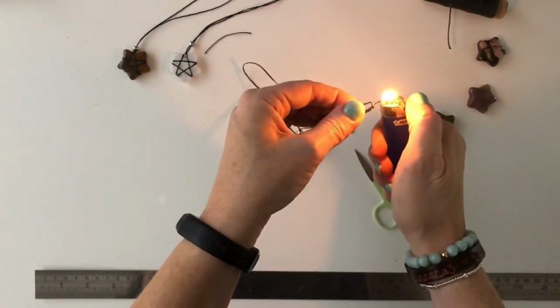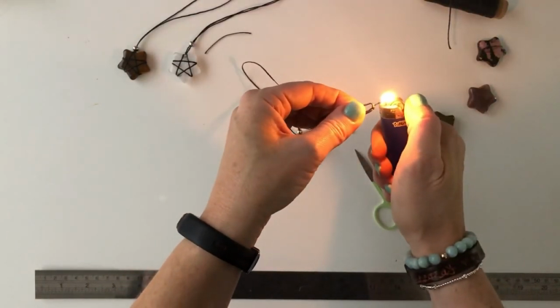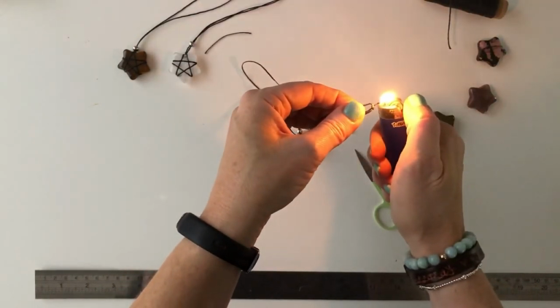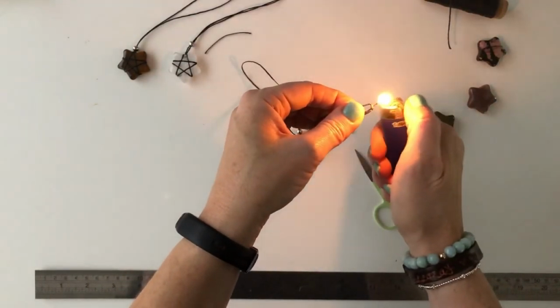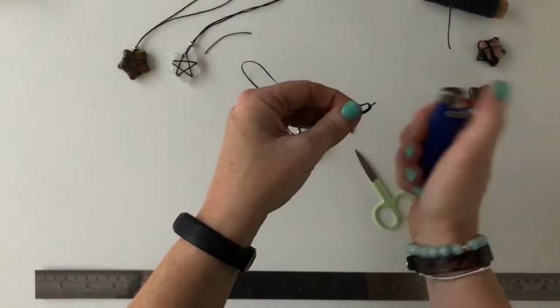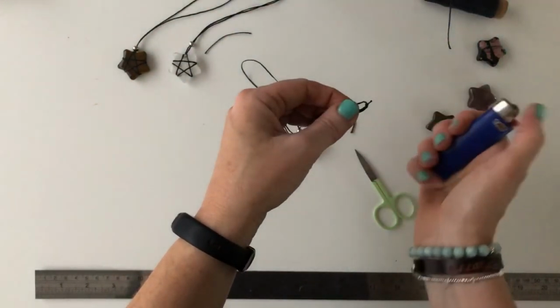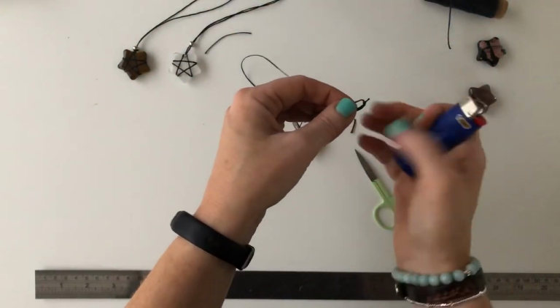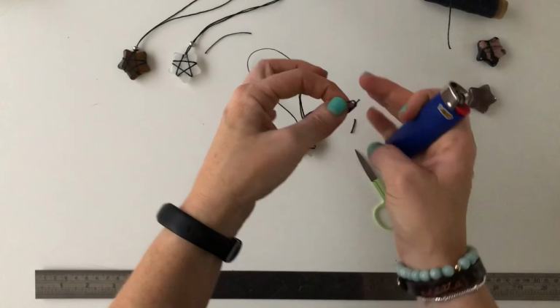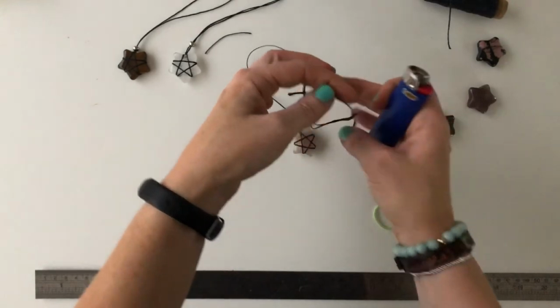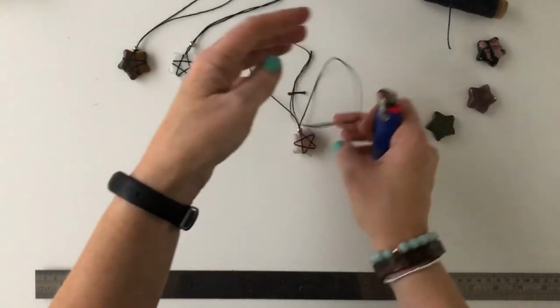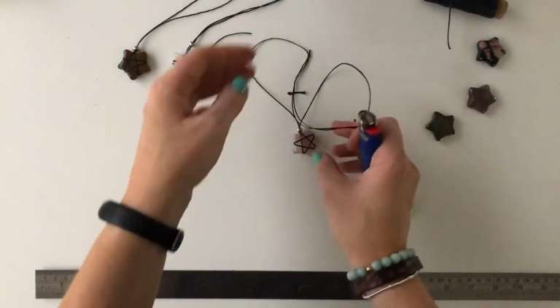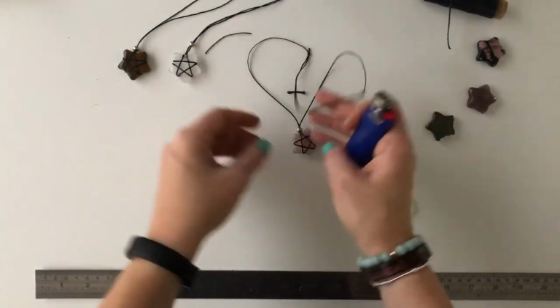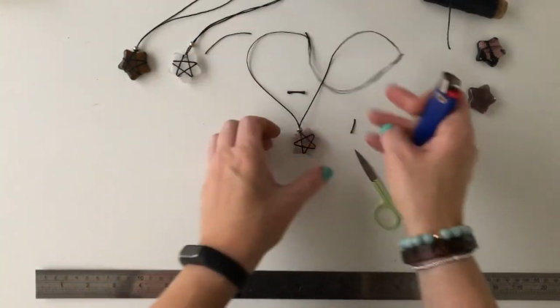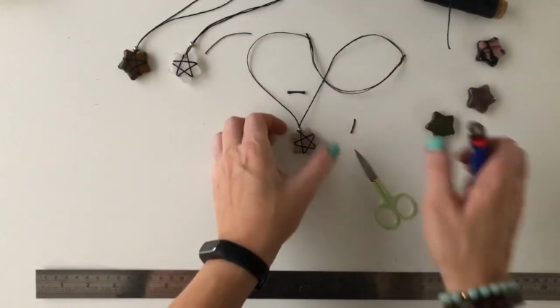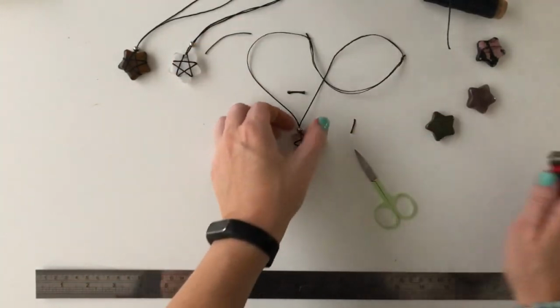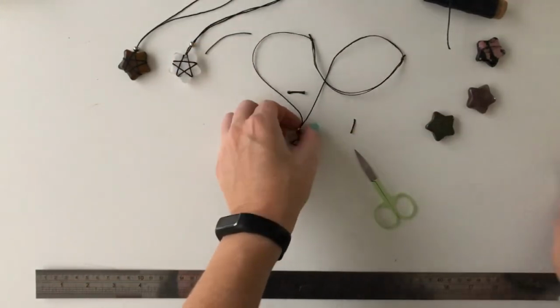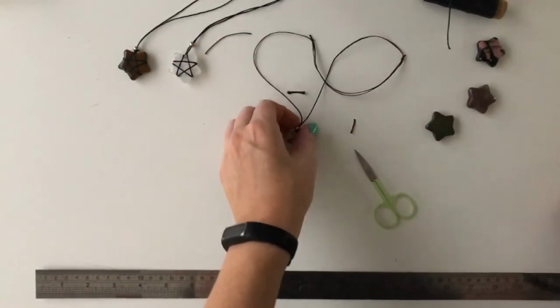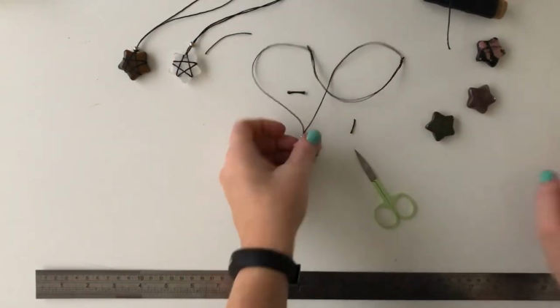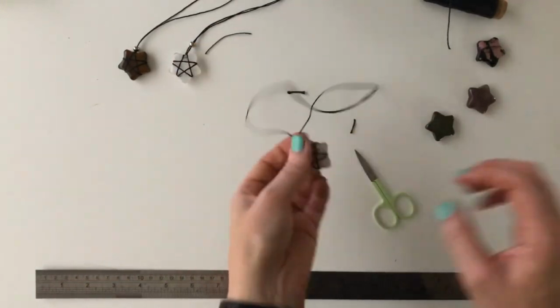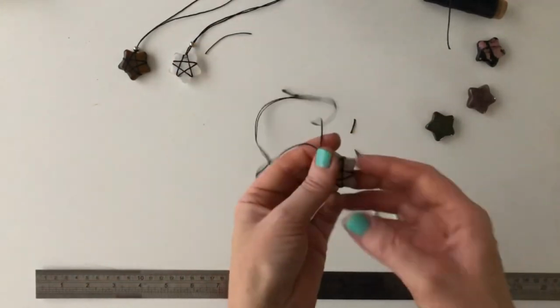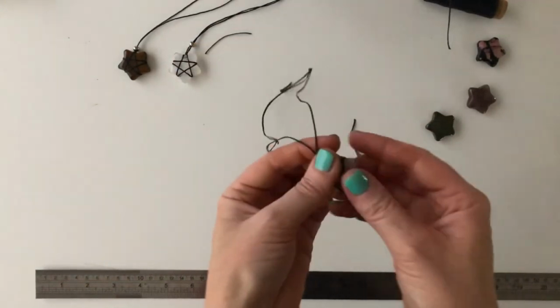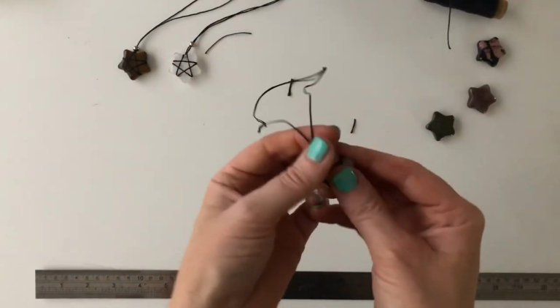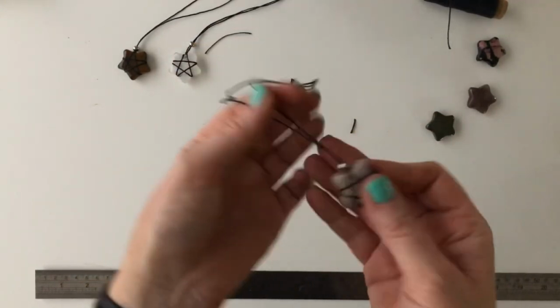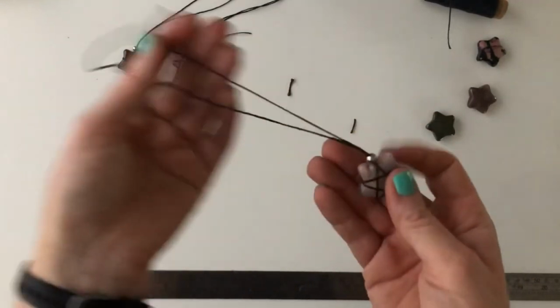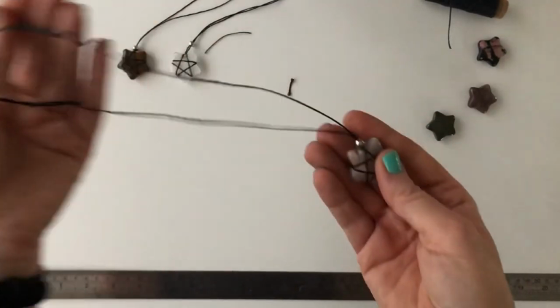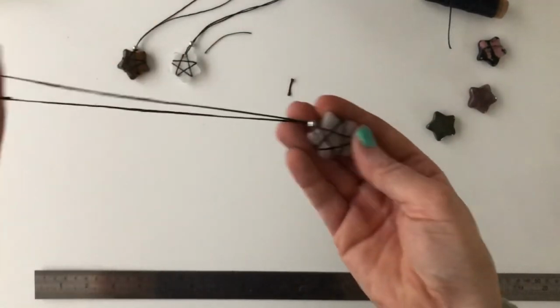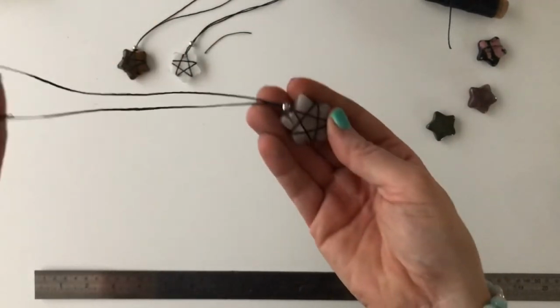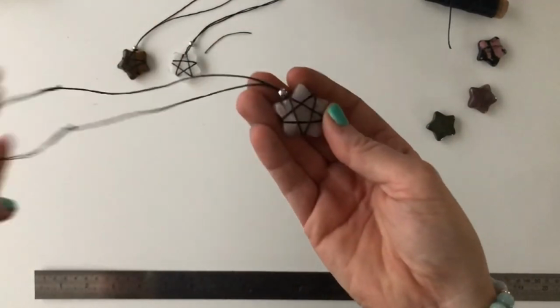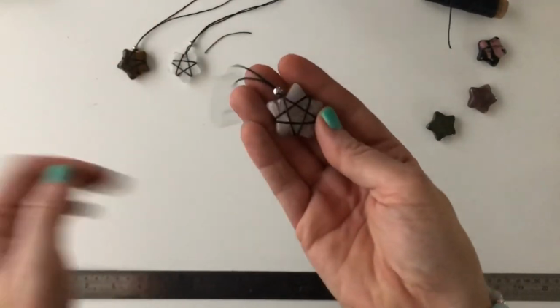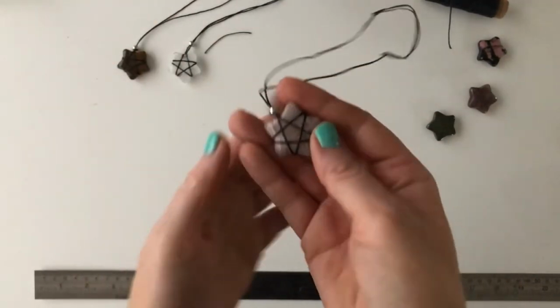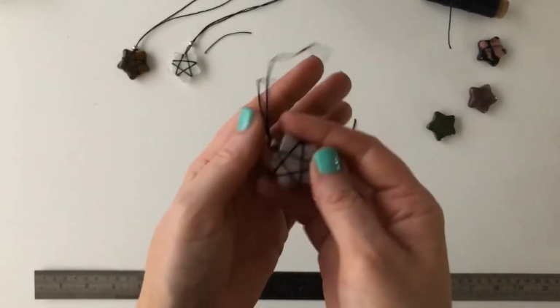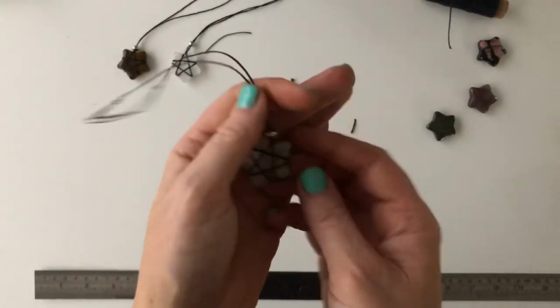And there's our beautiful star-shaped pendant on adjustable sliding knots.